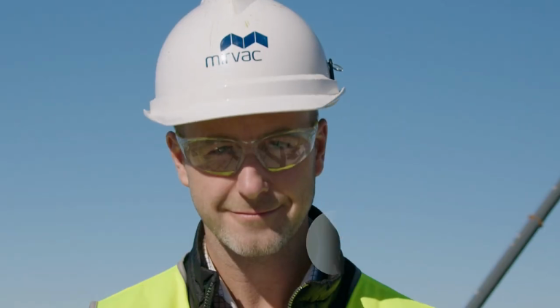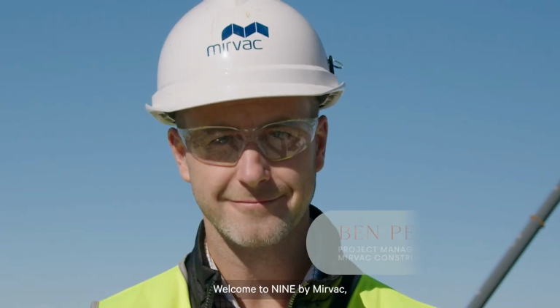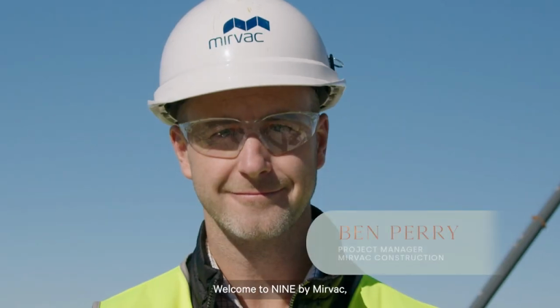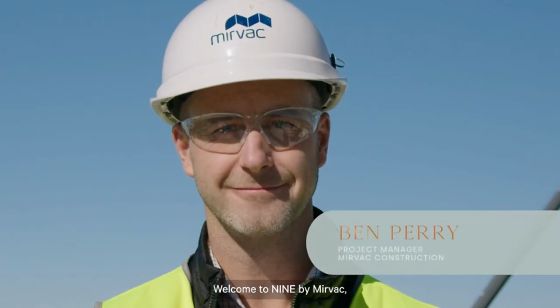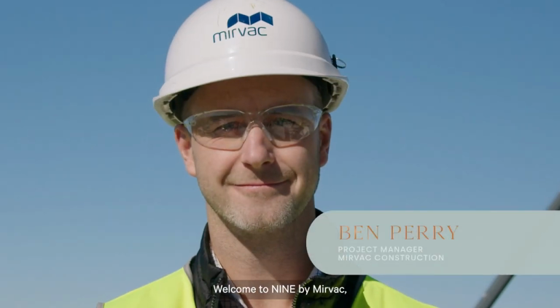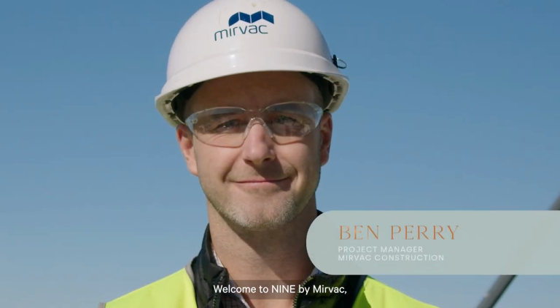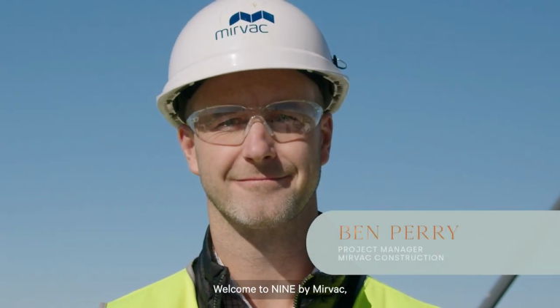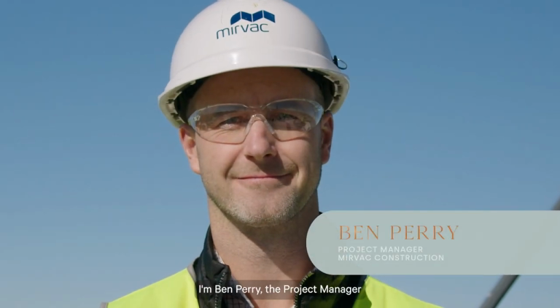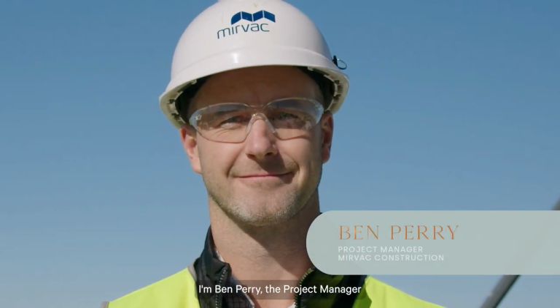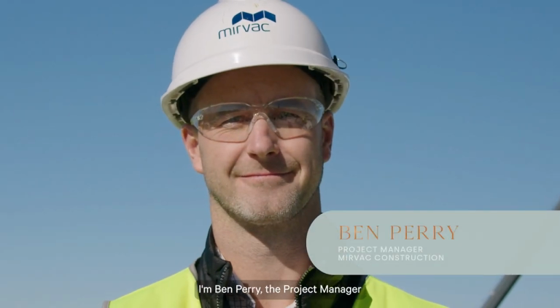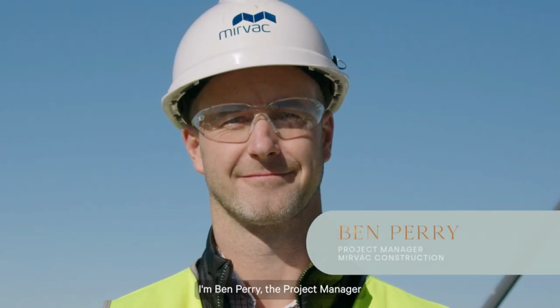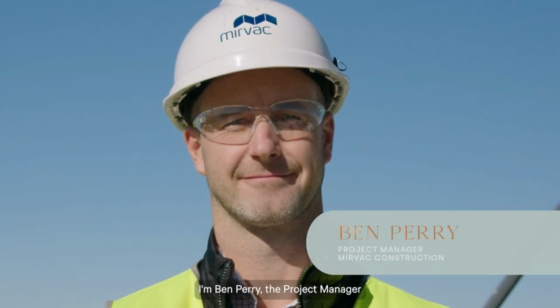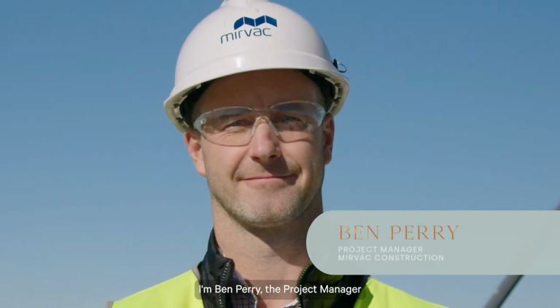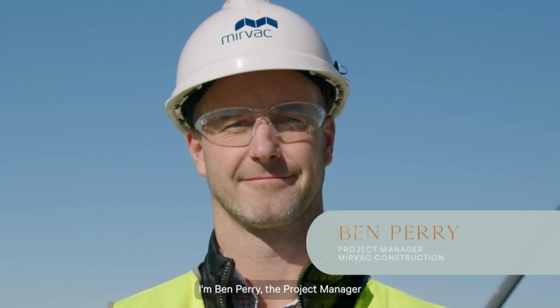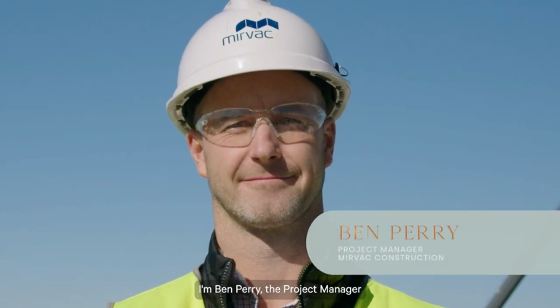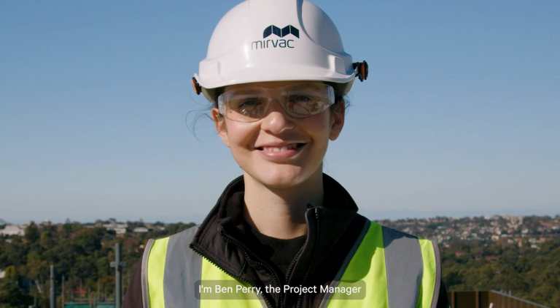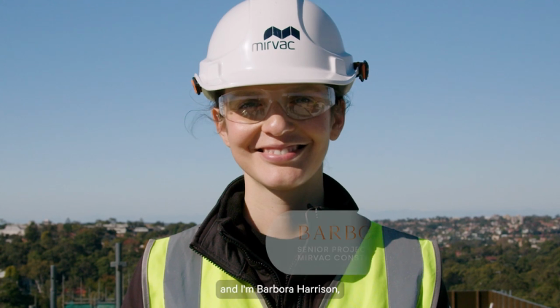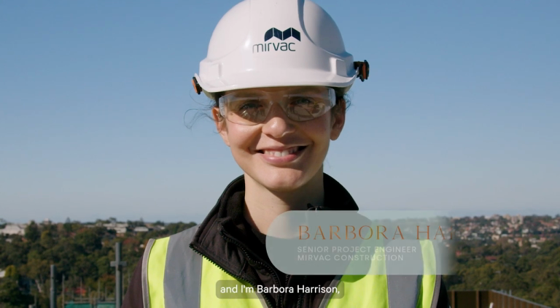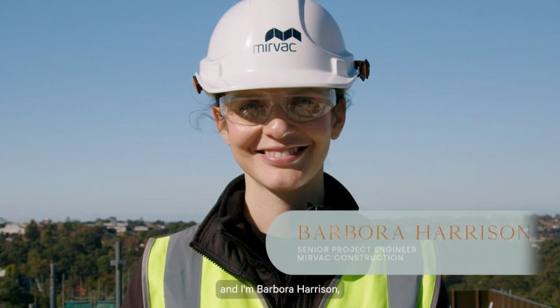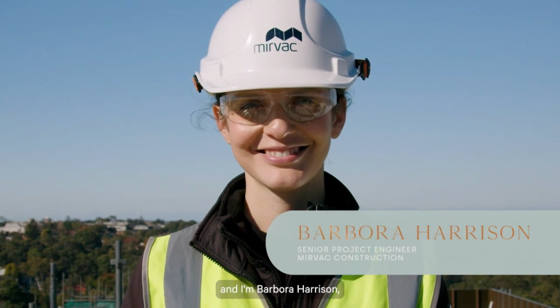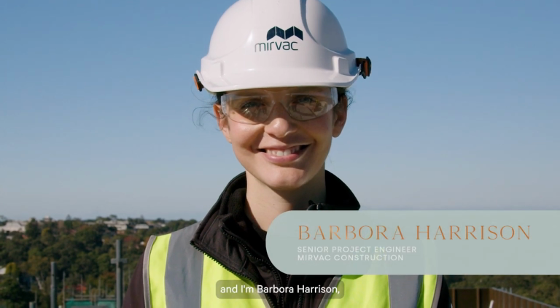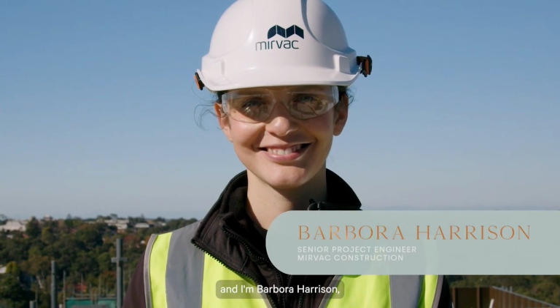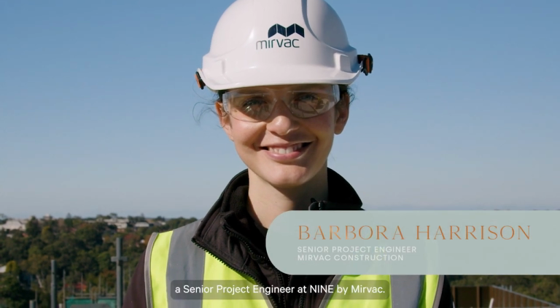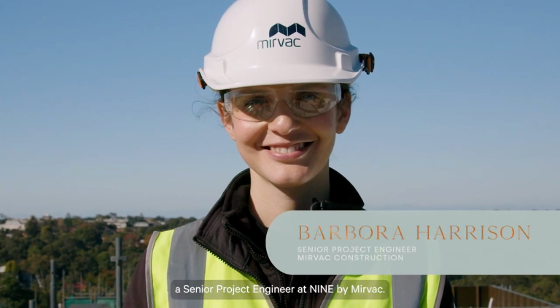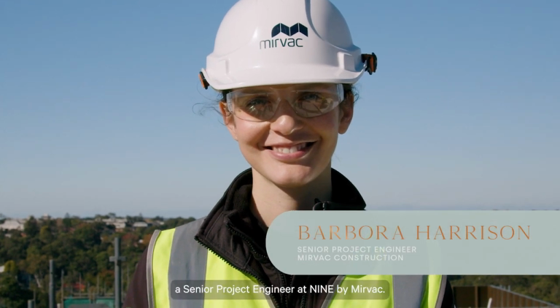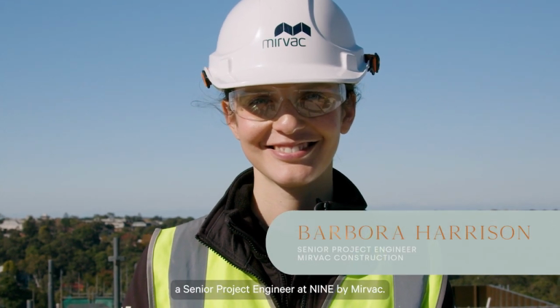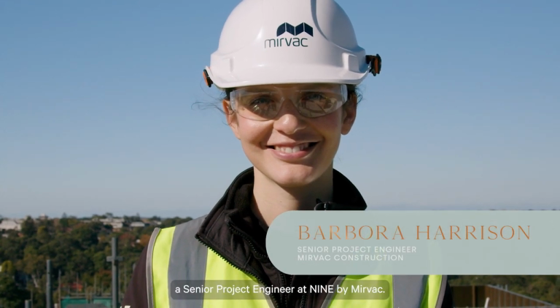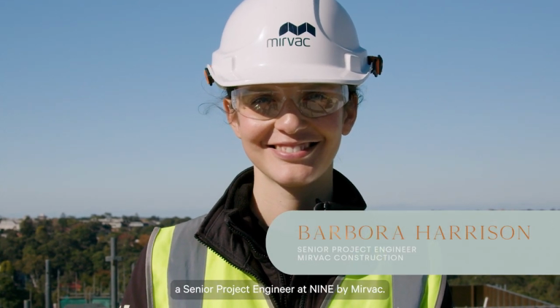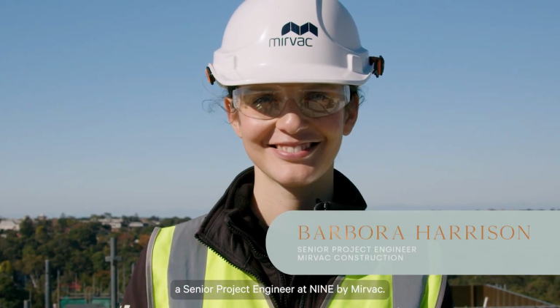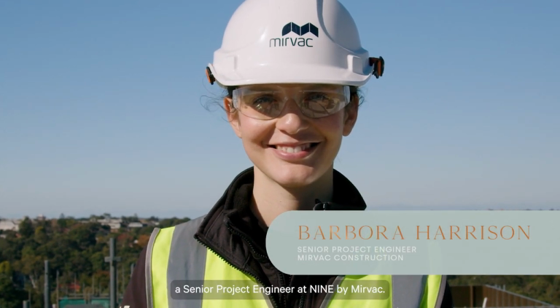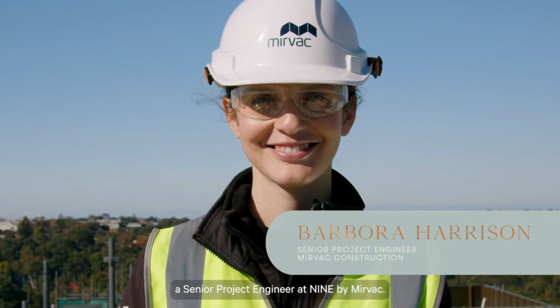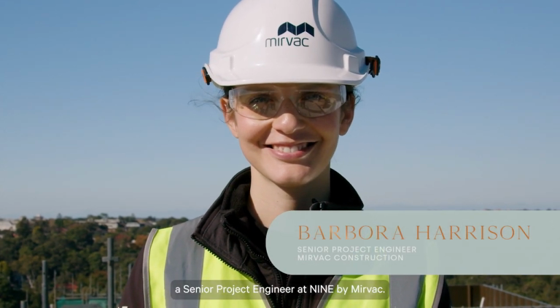Welcome to 9 by MERVAC. I'm Ben Perry, the project manager, and I'm Barbara Harrison, a senior project engineer at 9 by MERVAC.